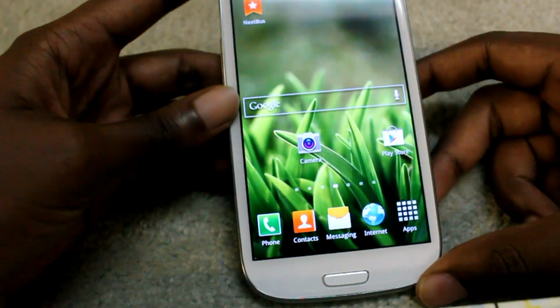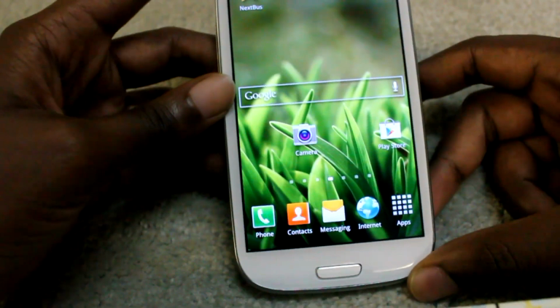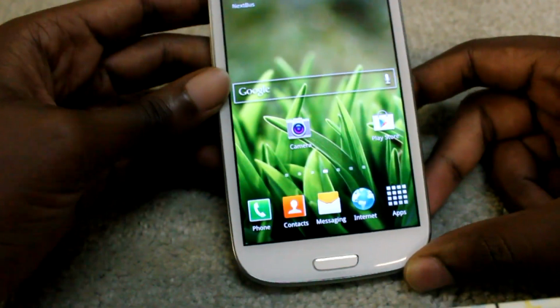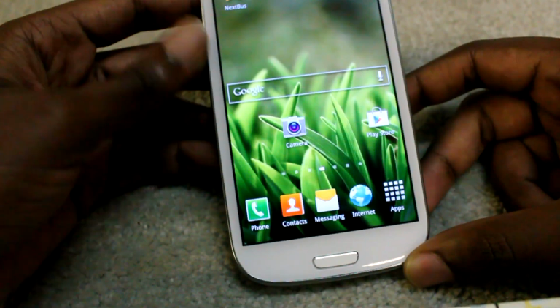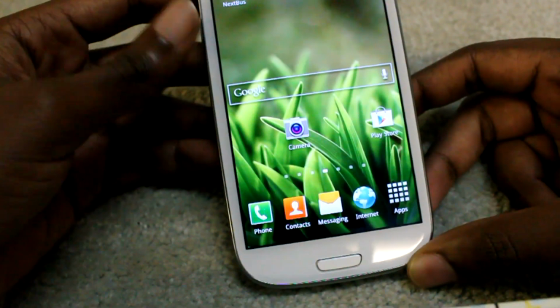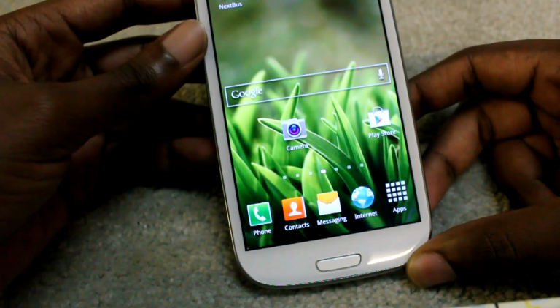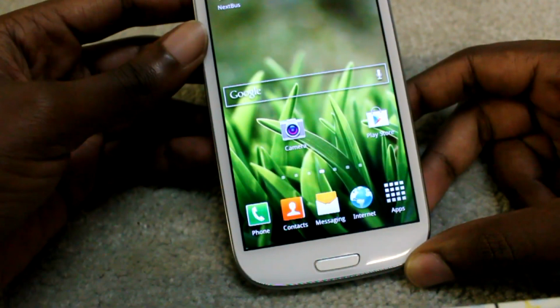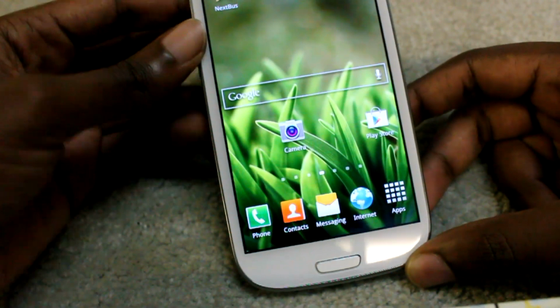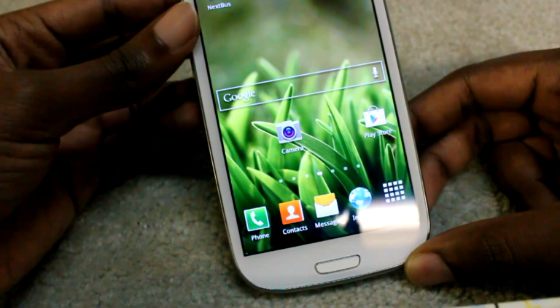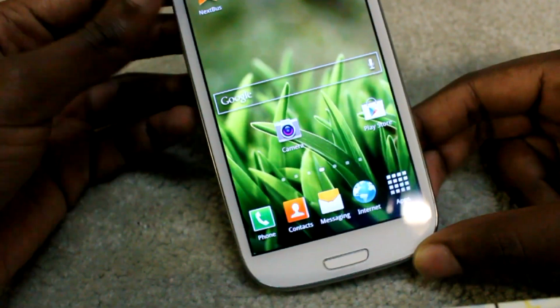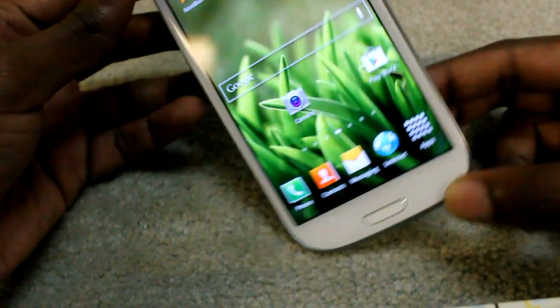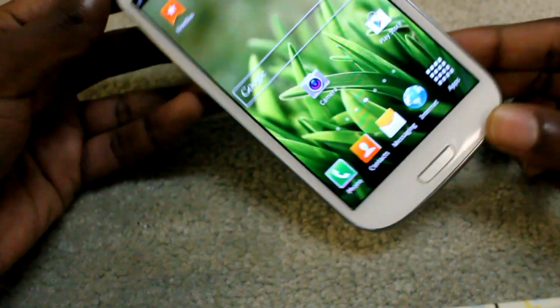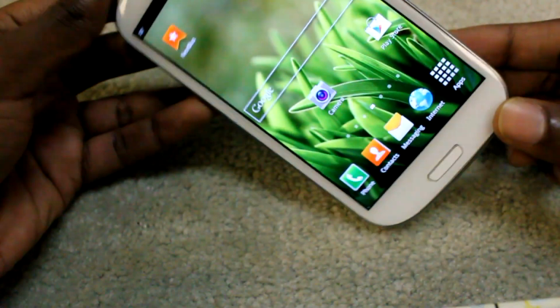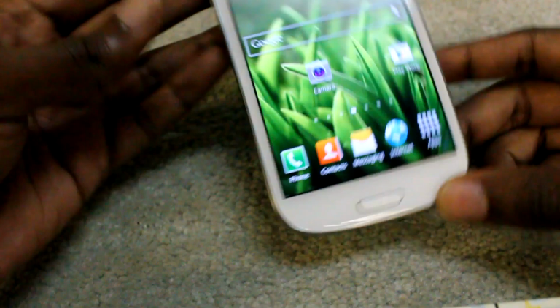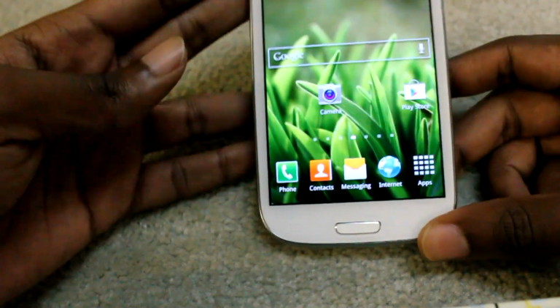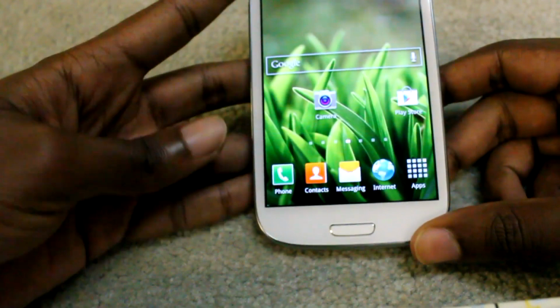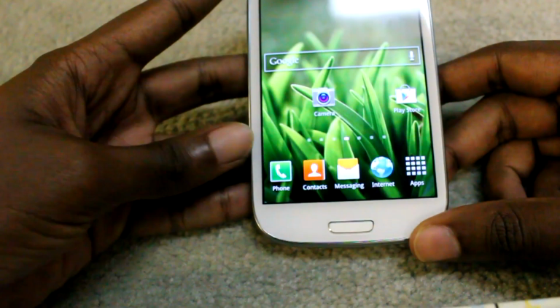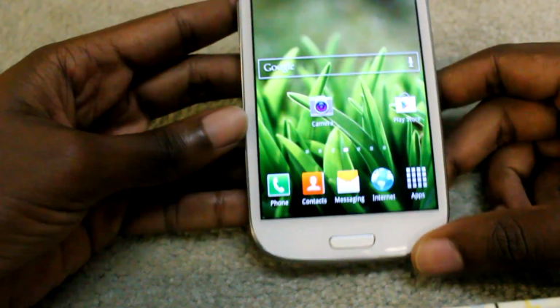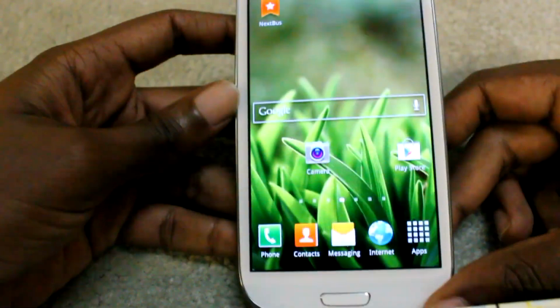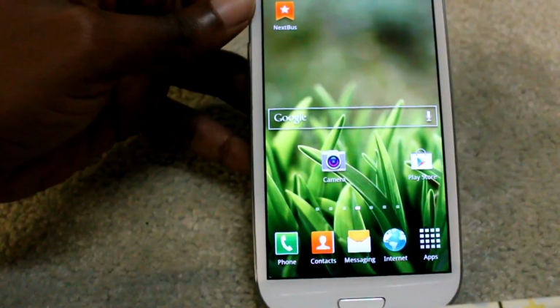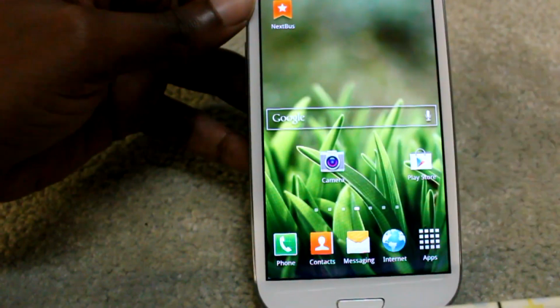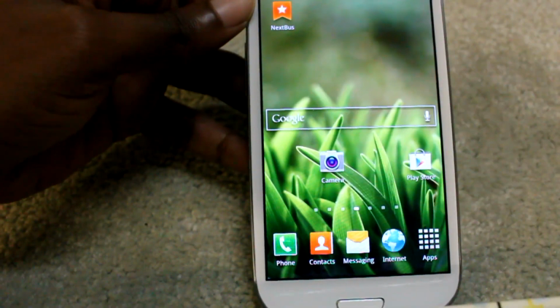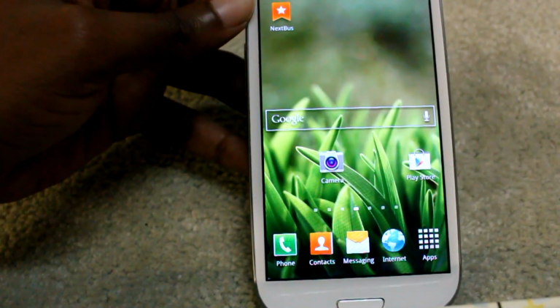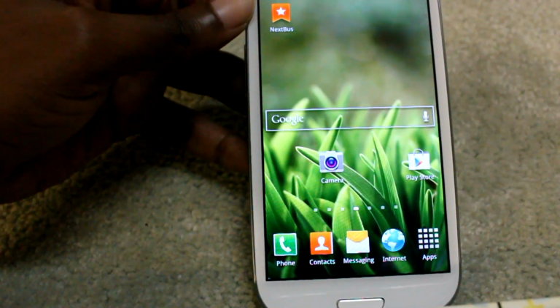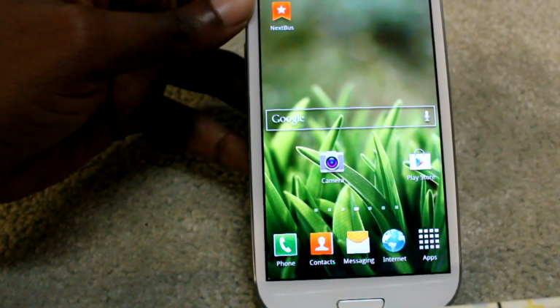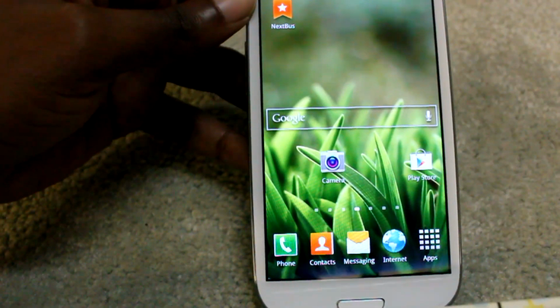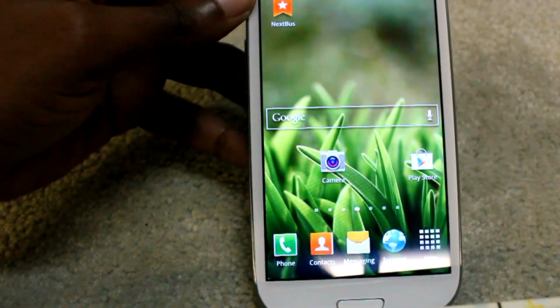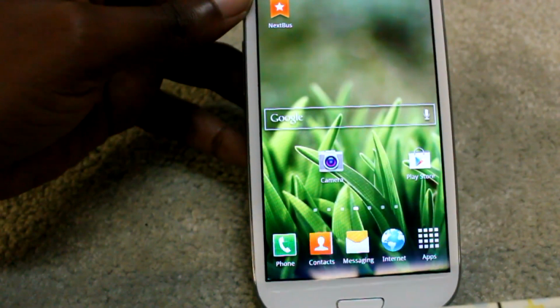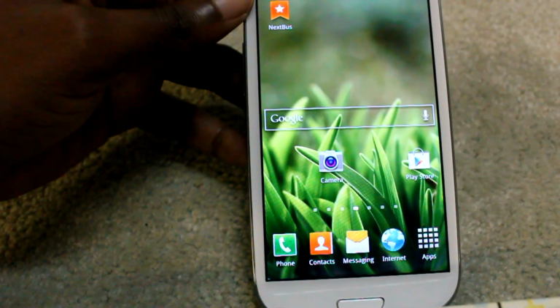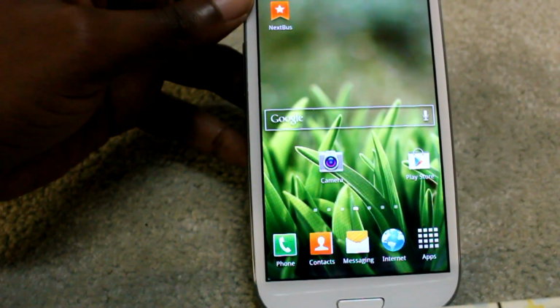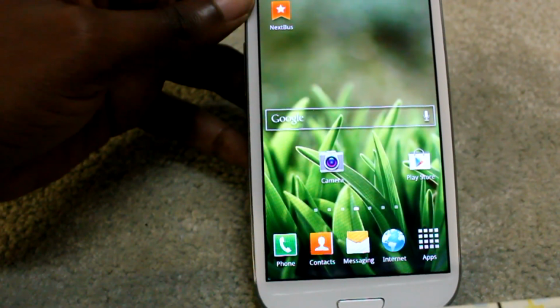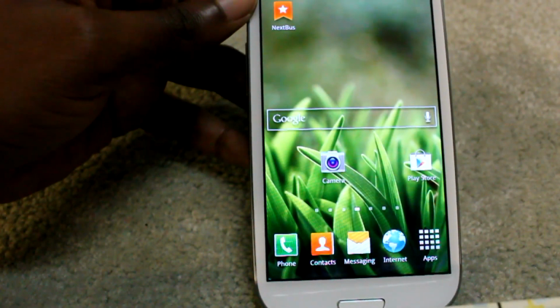So my battery life has been halved — I'm getting around 18 hours with moderate use, whereas I usually get around a day and a half. That's not very good.